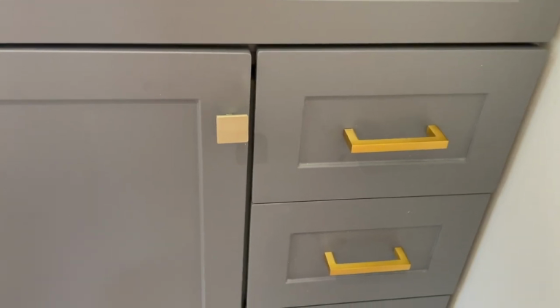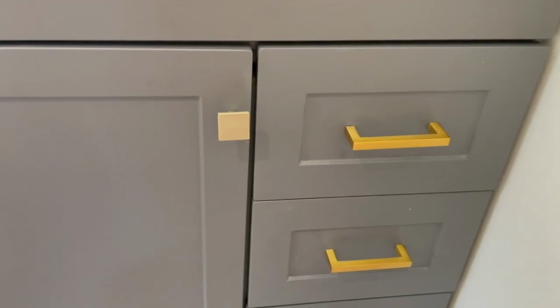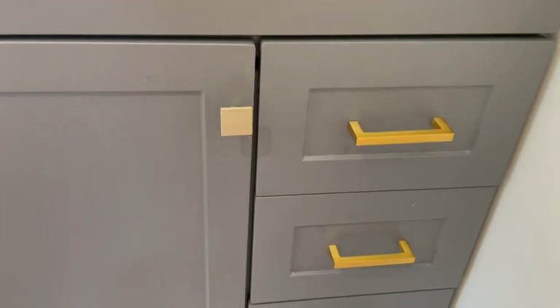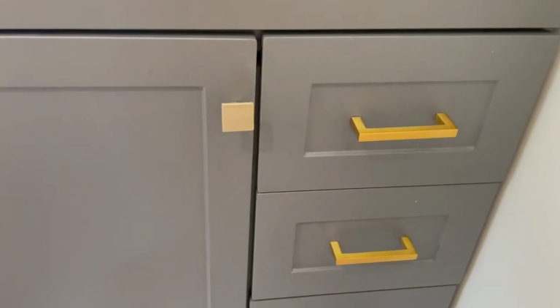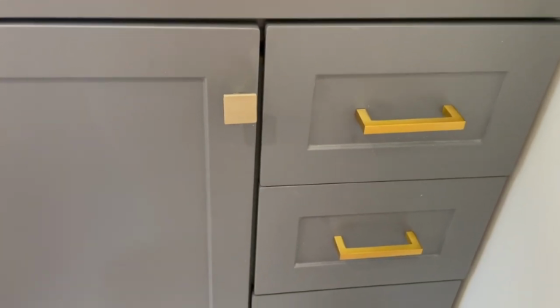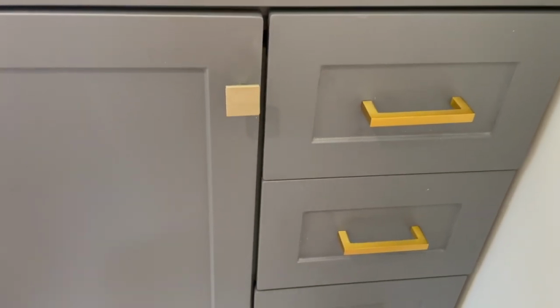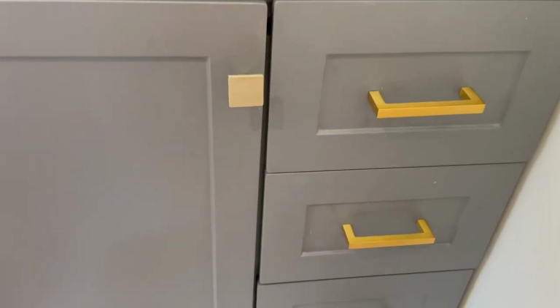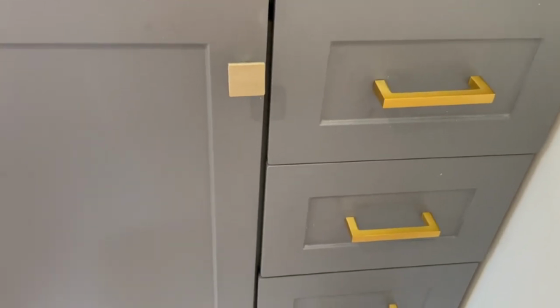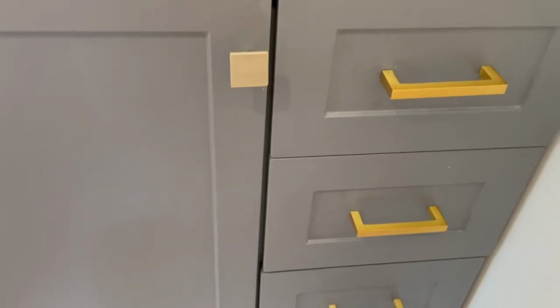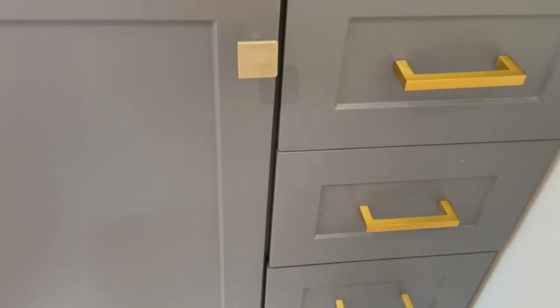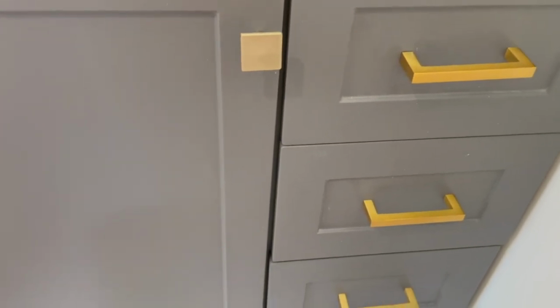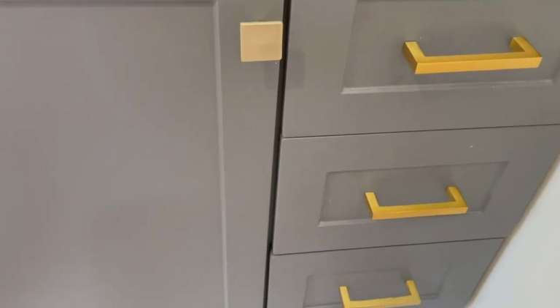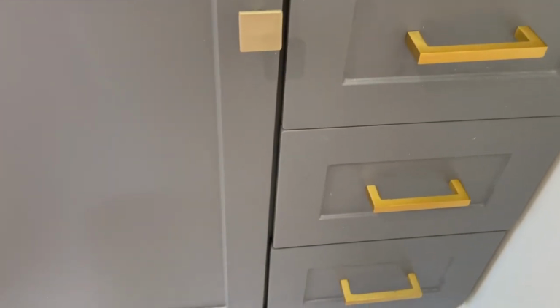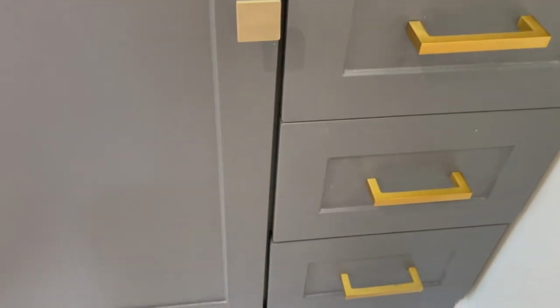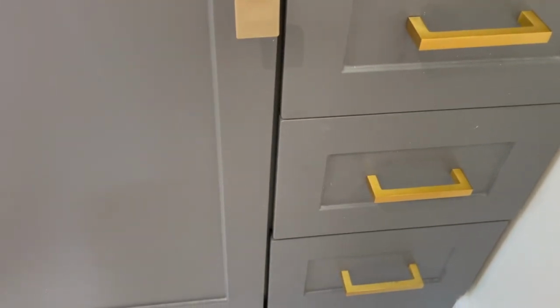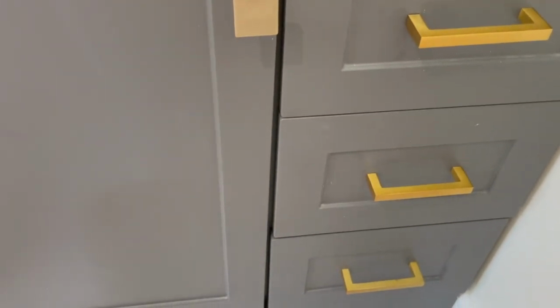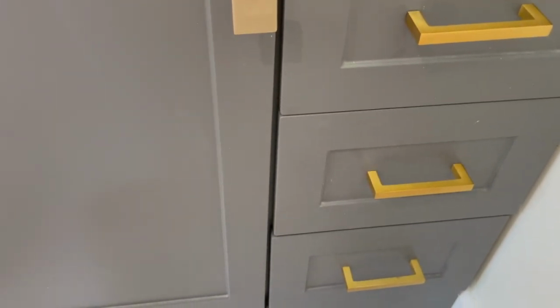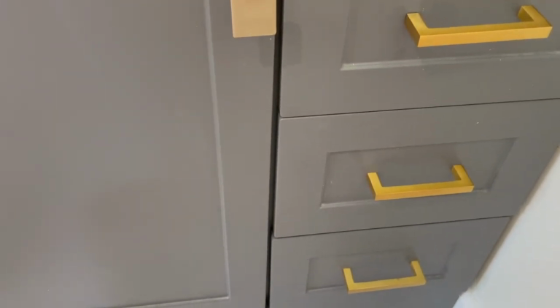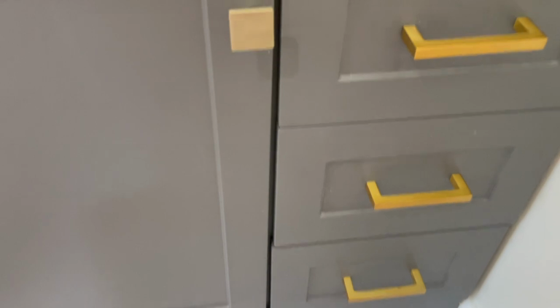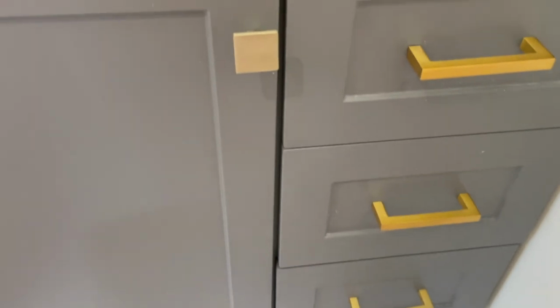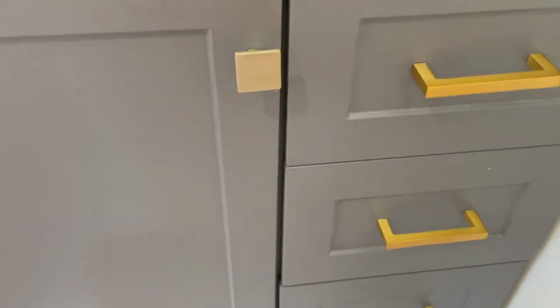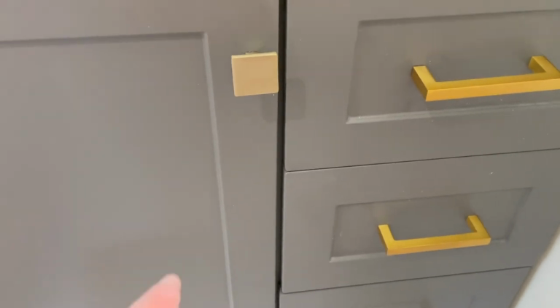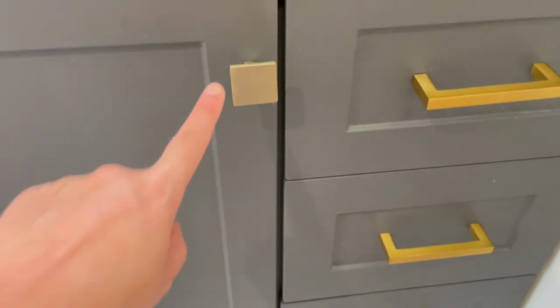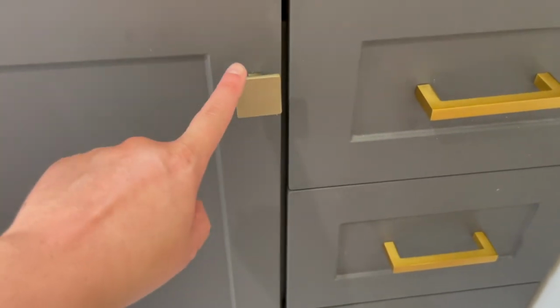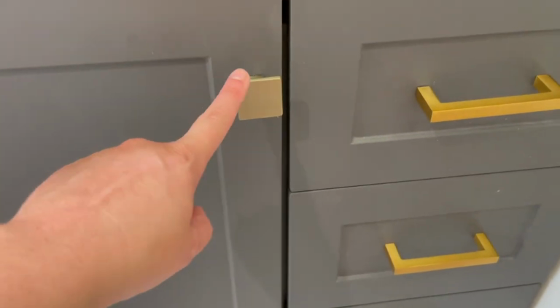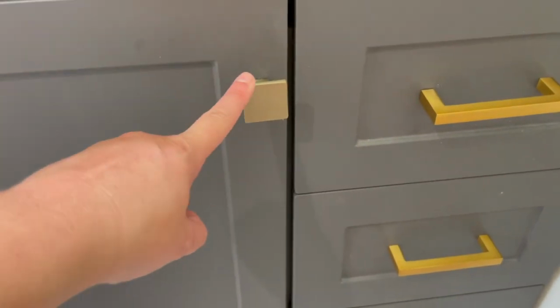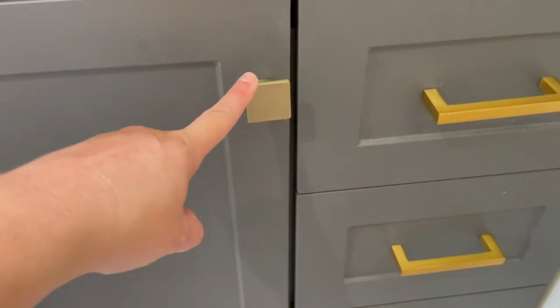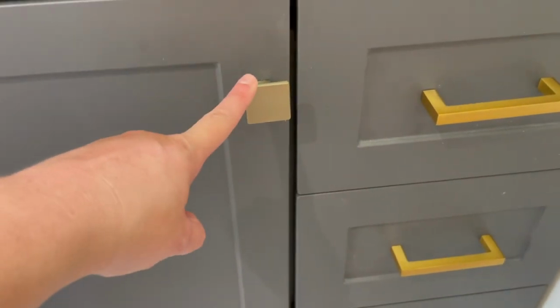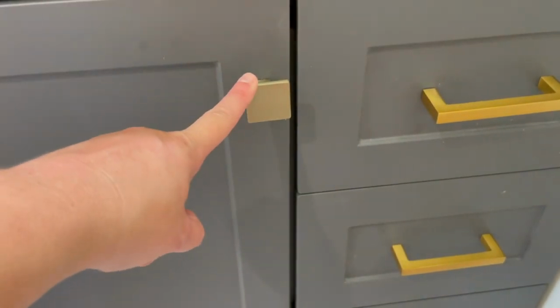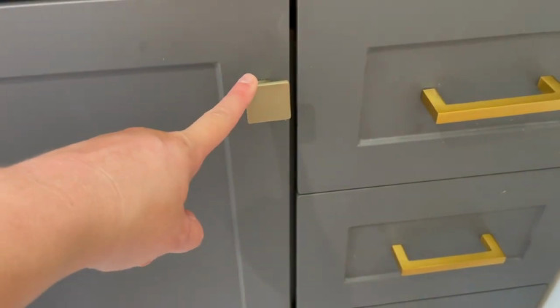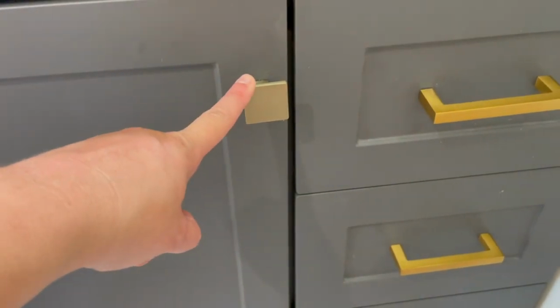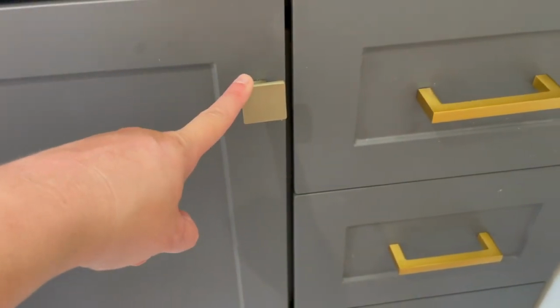Hi, I'm Kristen and today we're going to be taking these two different colored hardwares and painting them all the same beautiful gold using Rub & Buff.